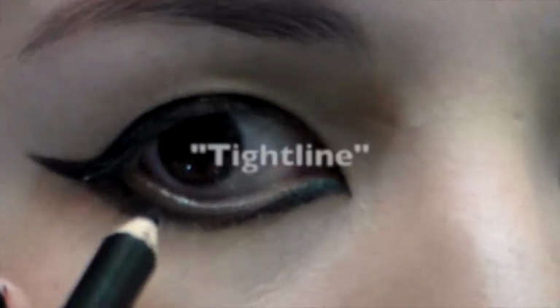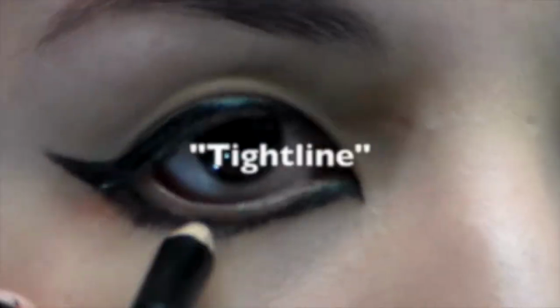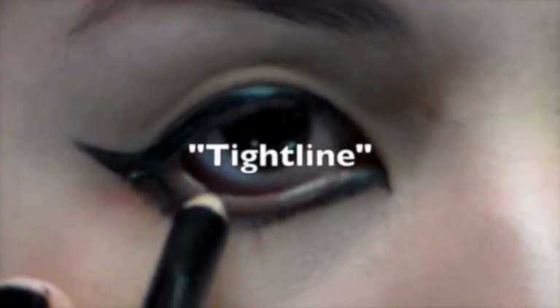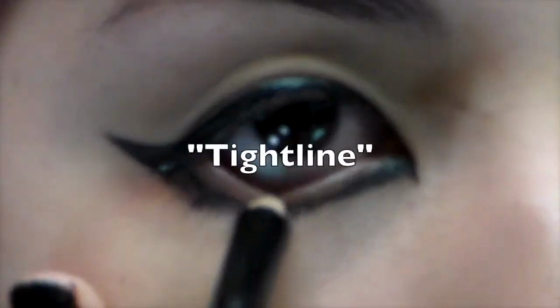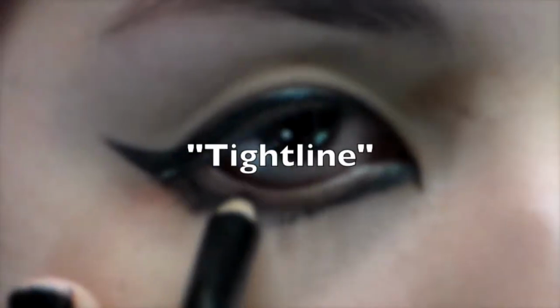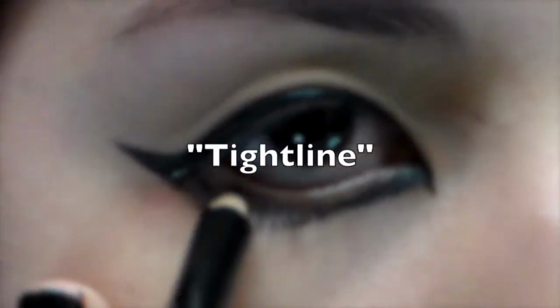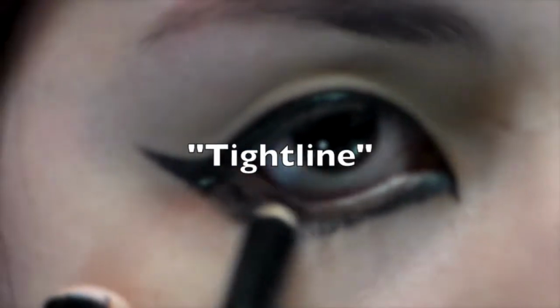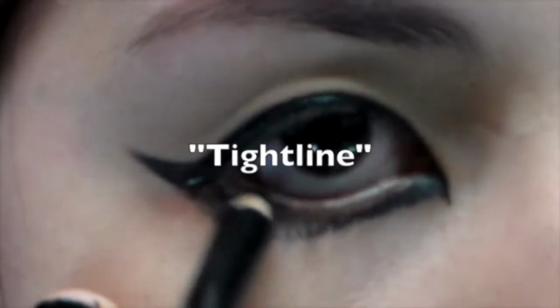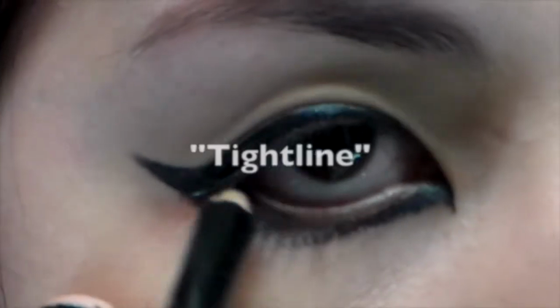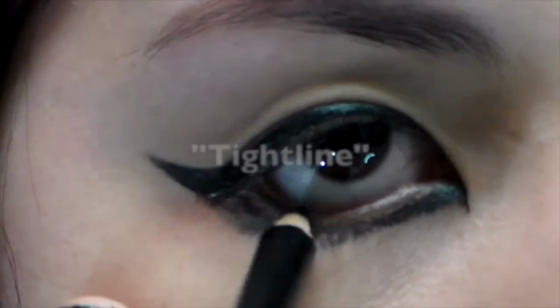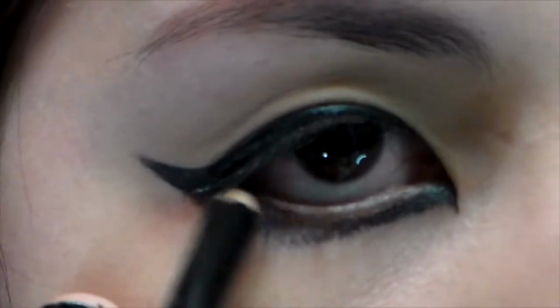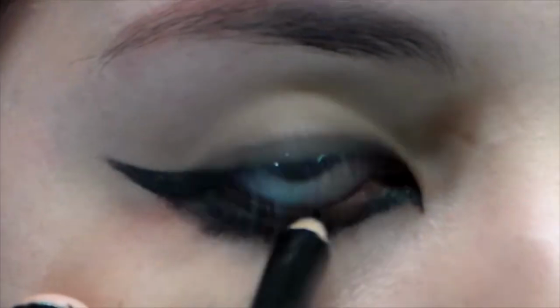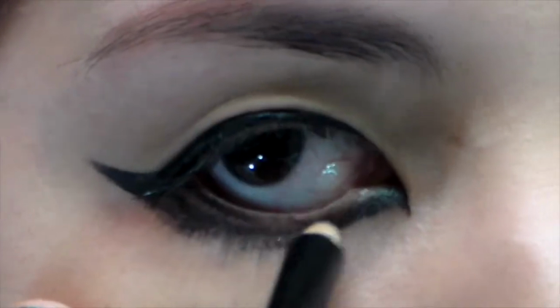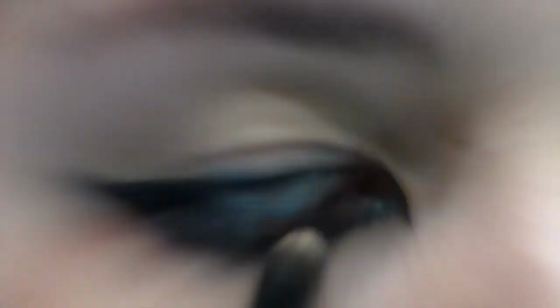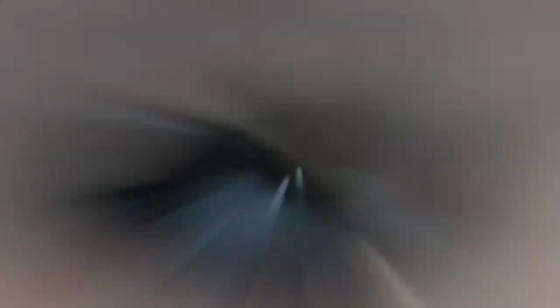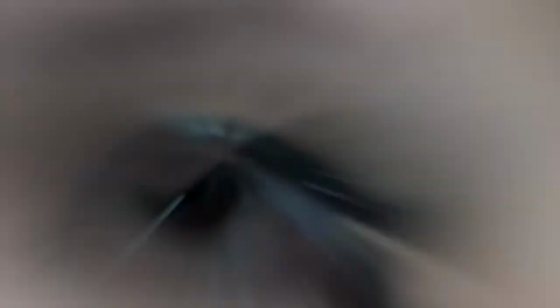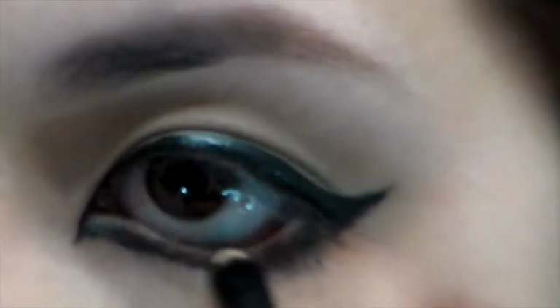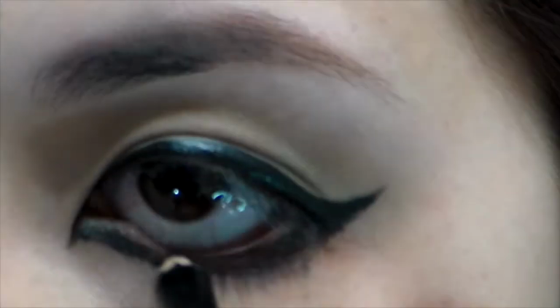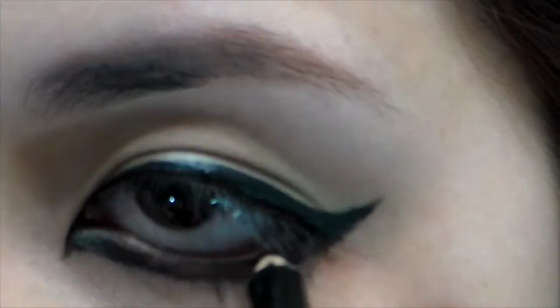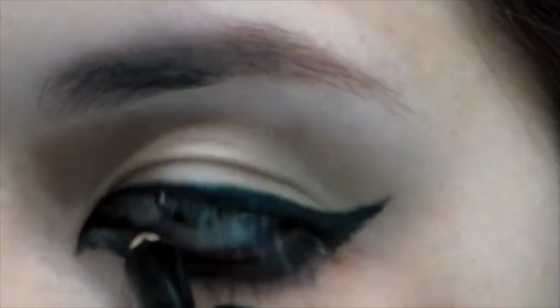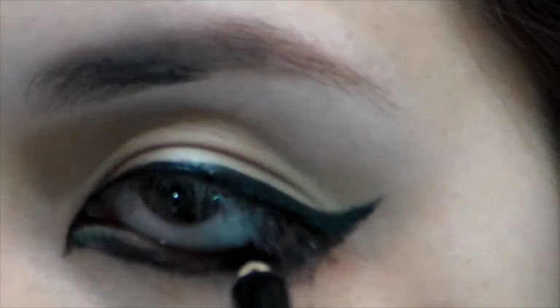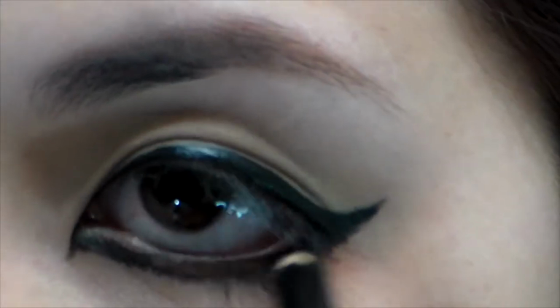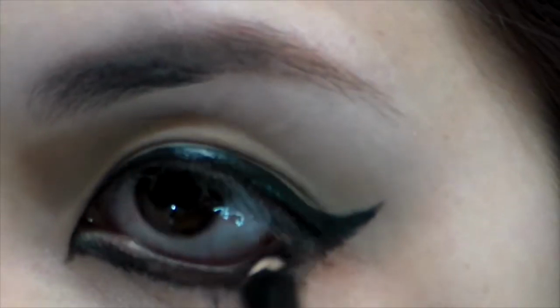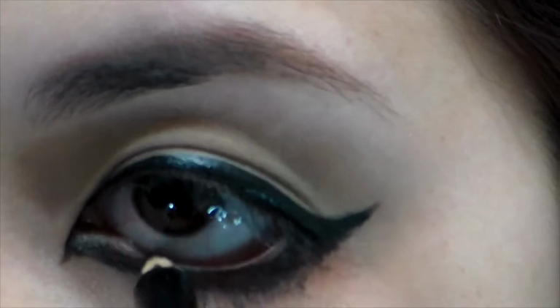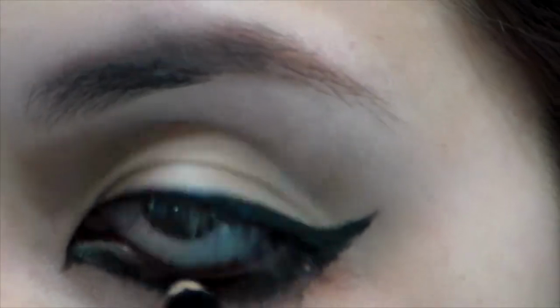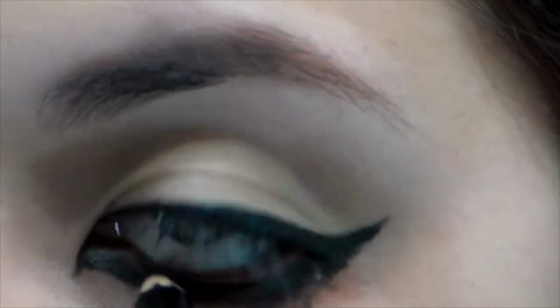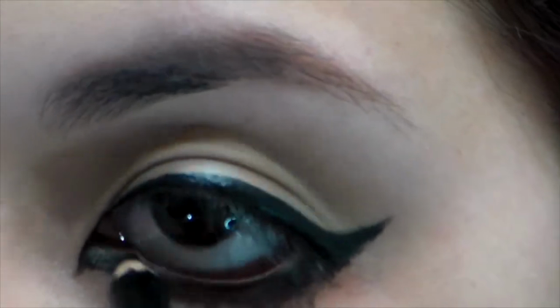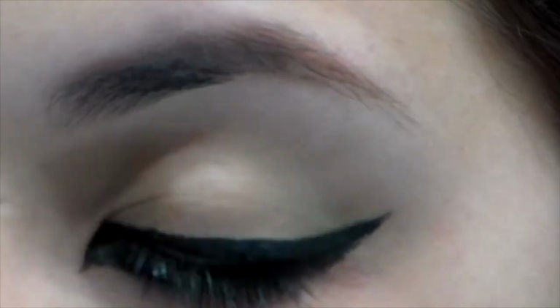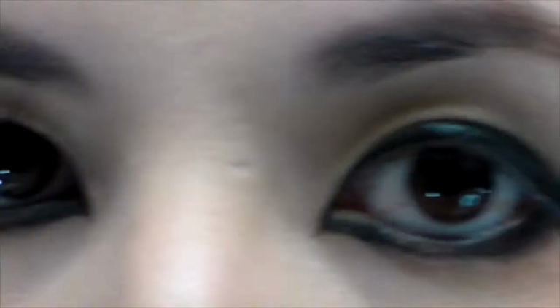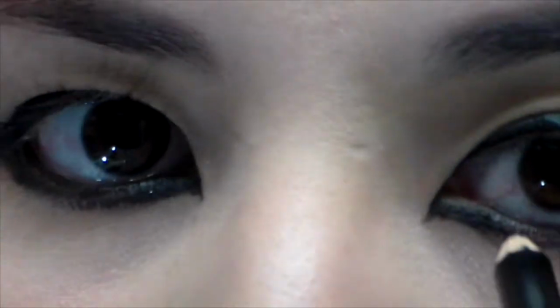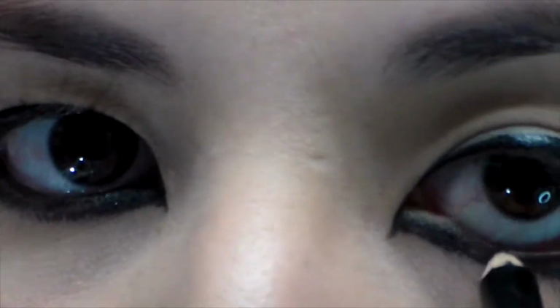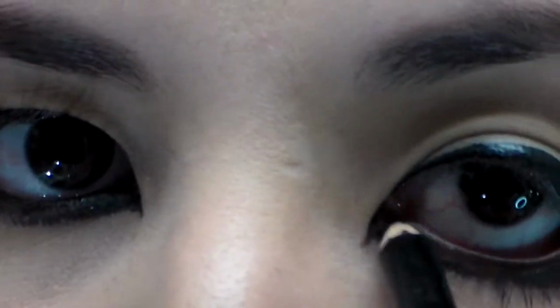Now we're going to tightline. You're going to line your waterline with black eyeliner — top and bottom waterline.